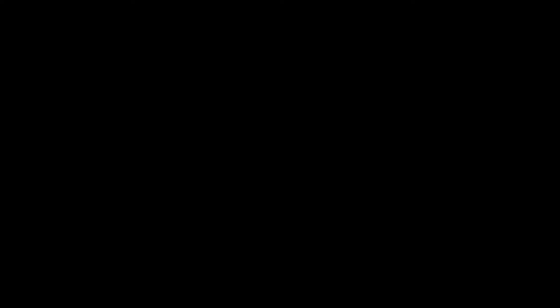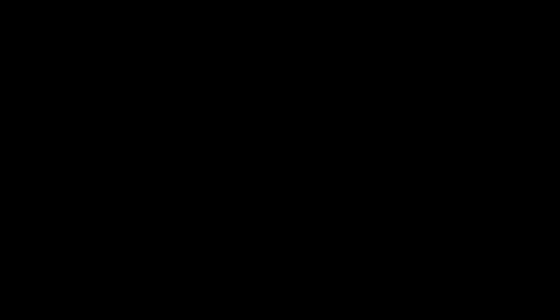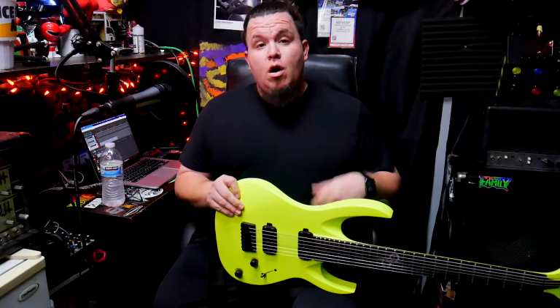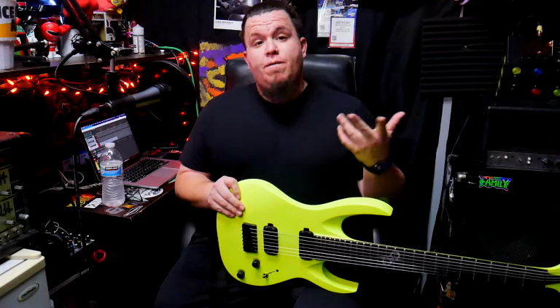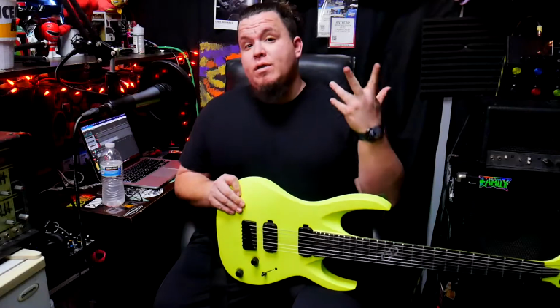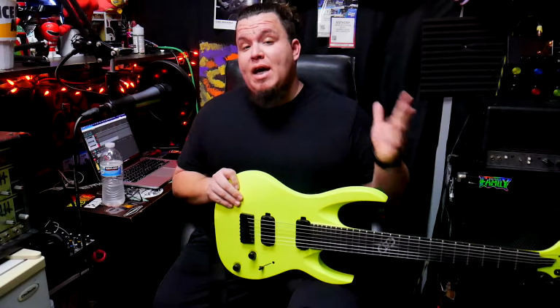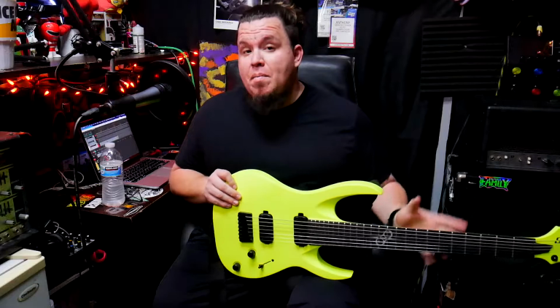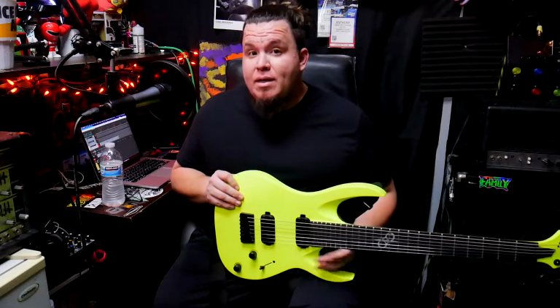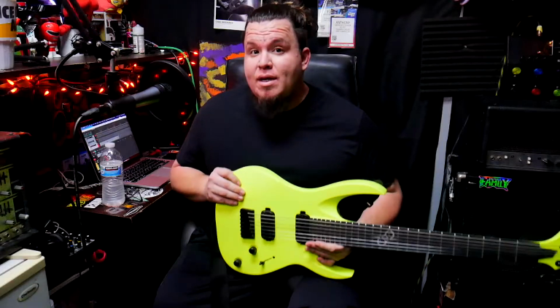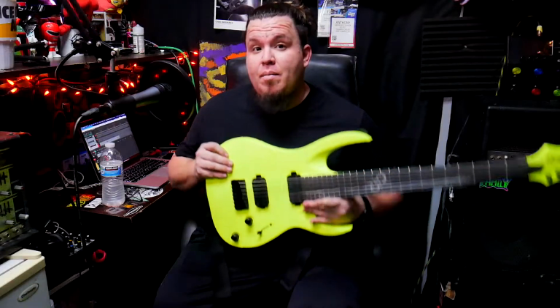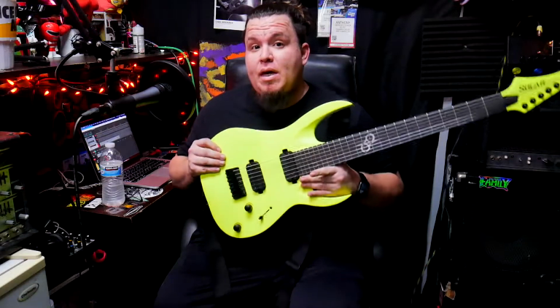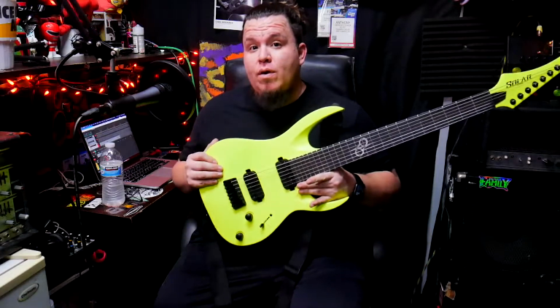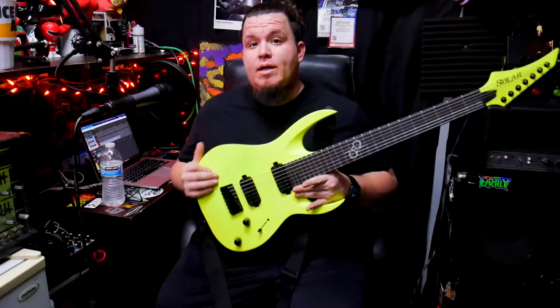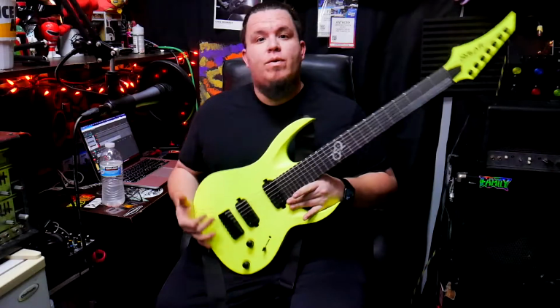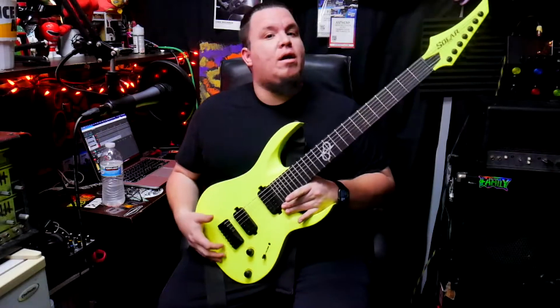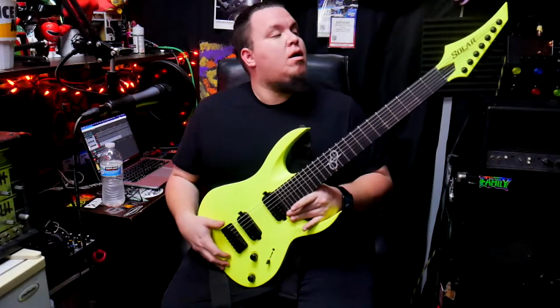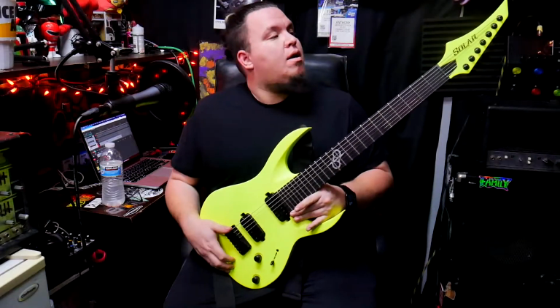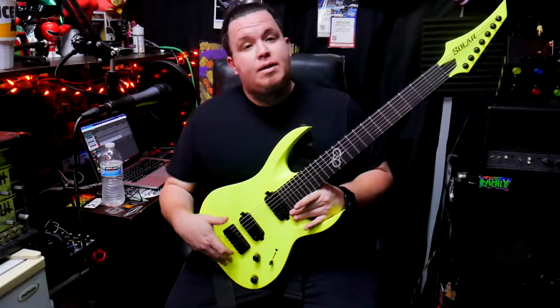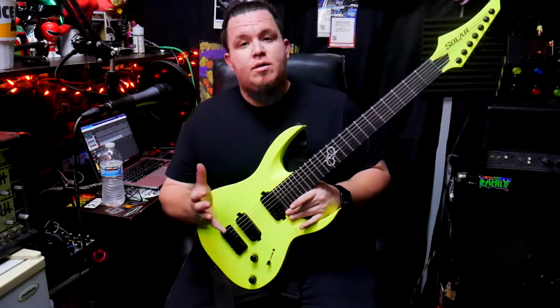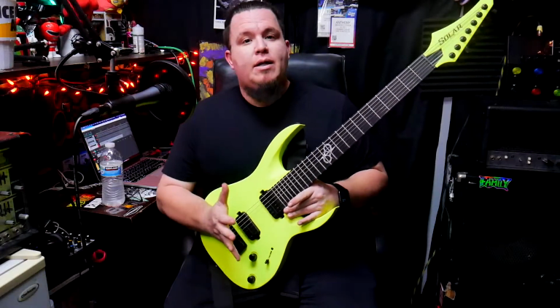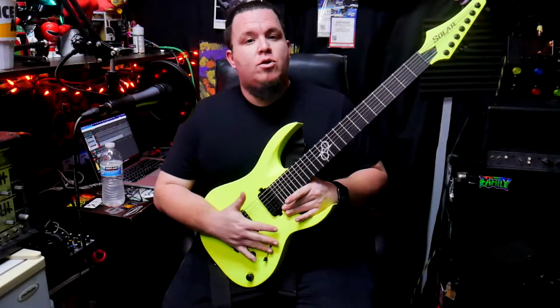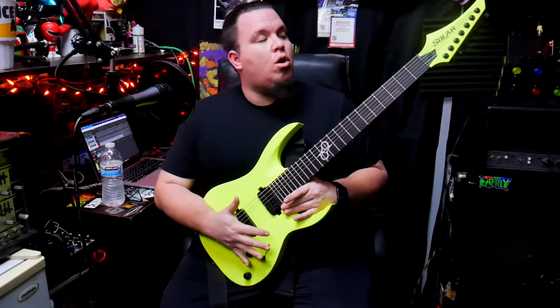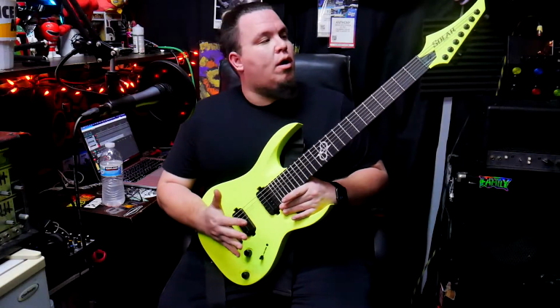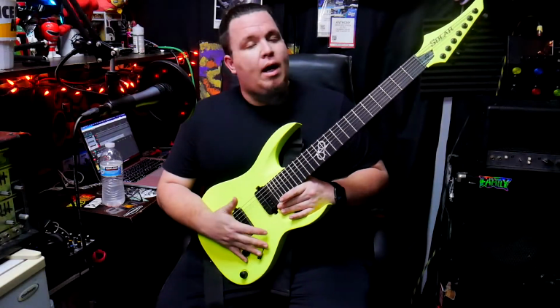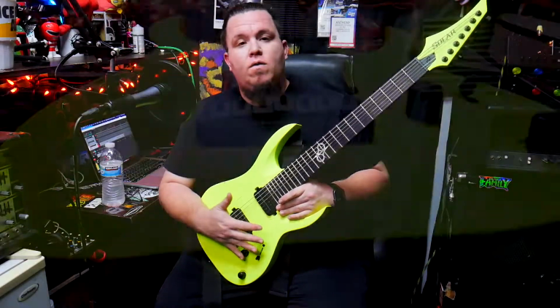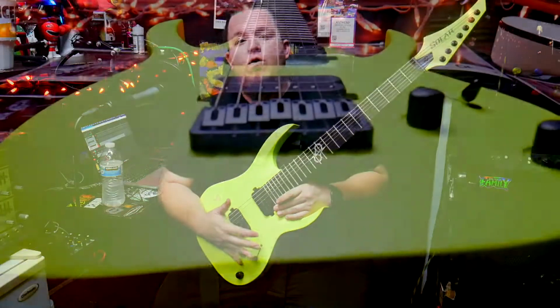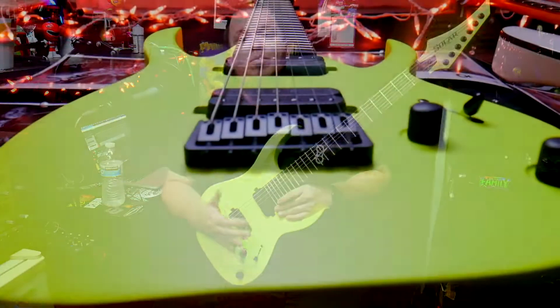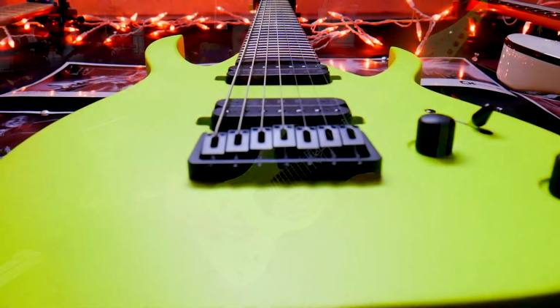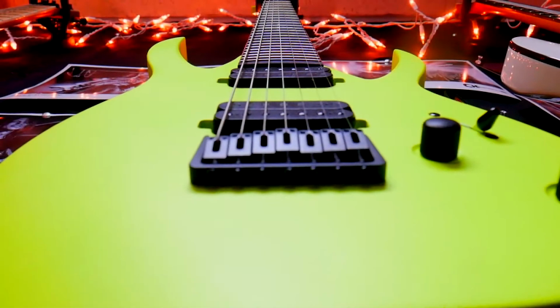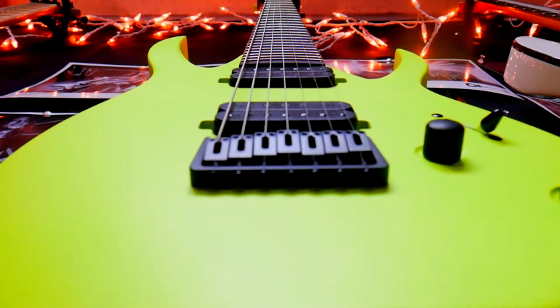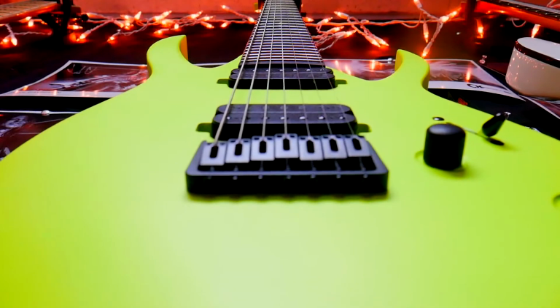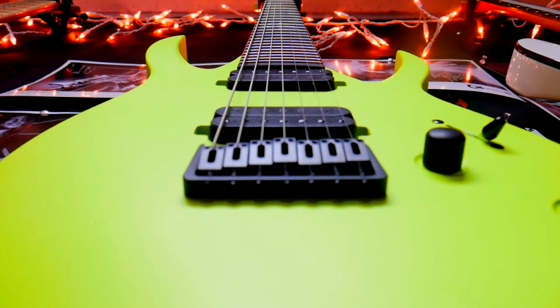All right folks, the time has come. Here it is right here — this is my Solar A2.7 LN.